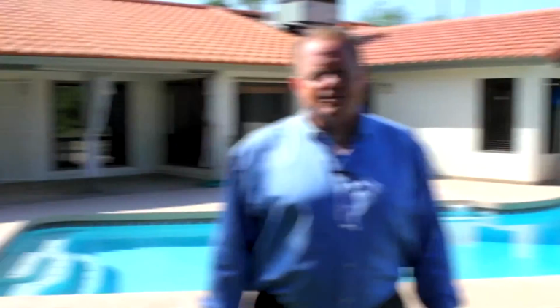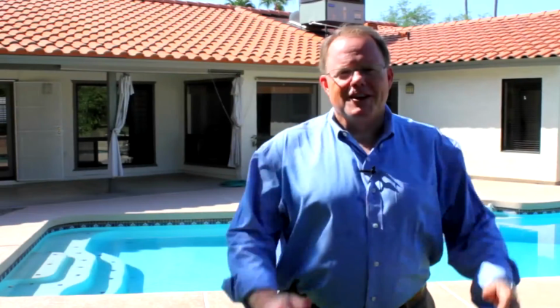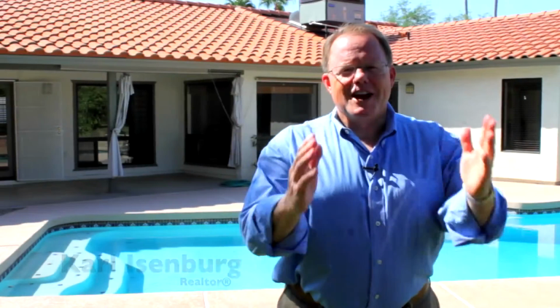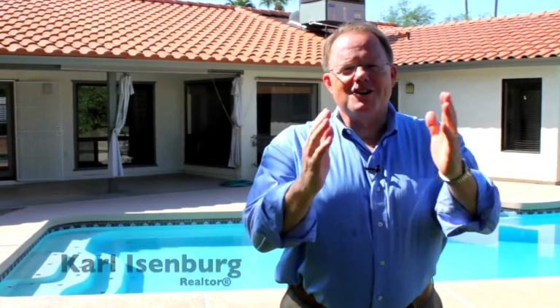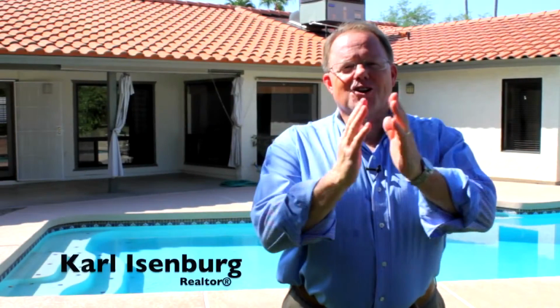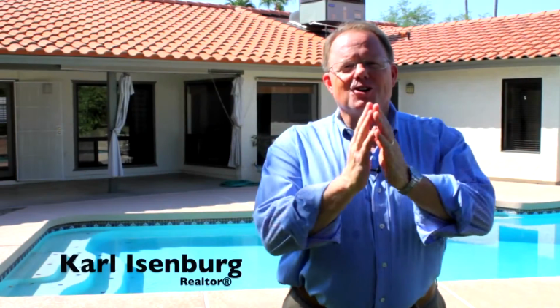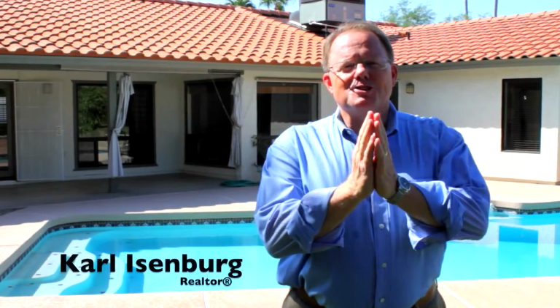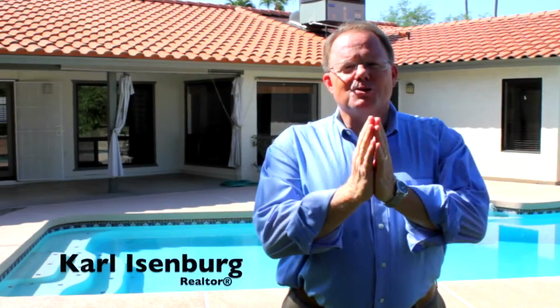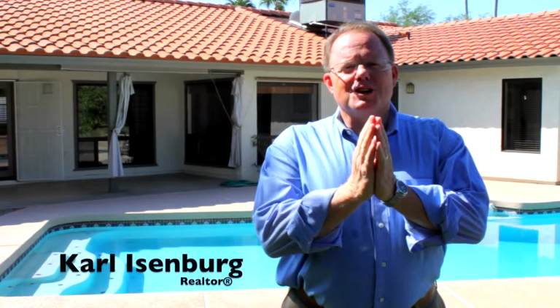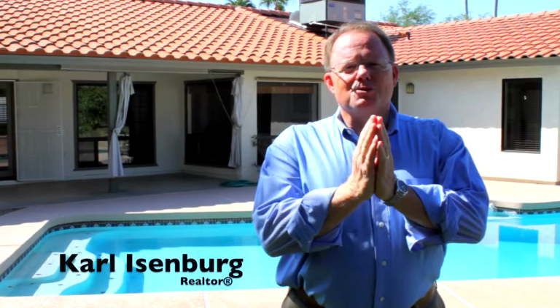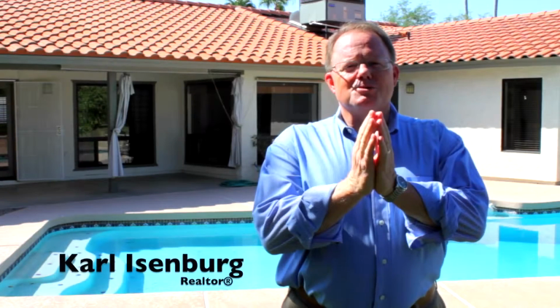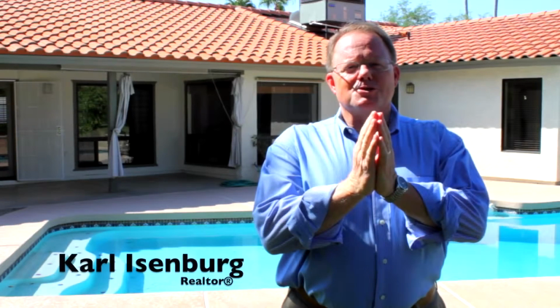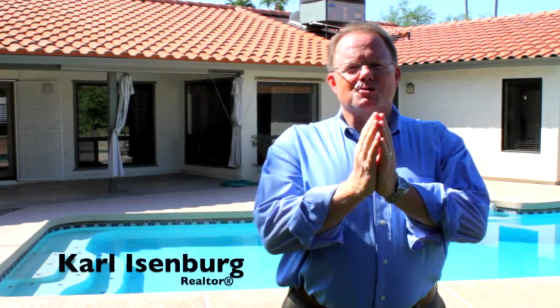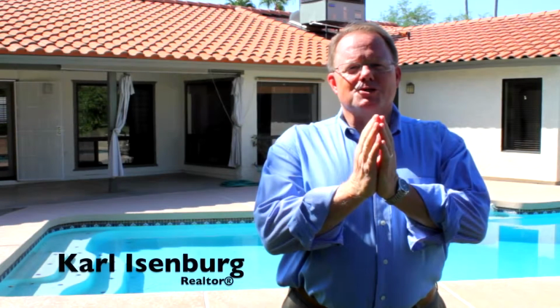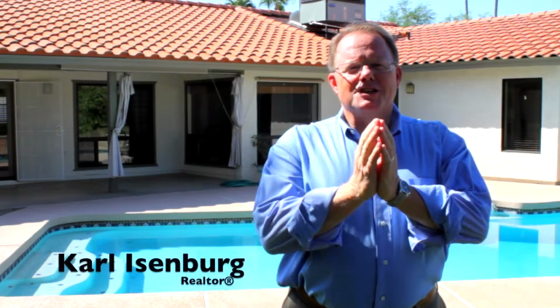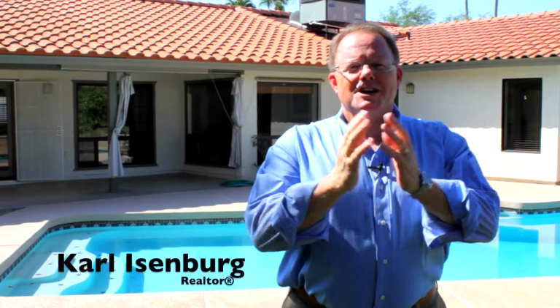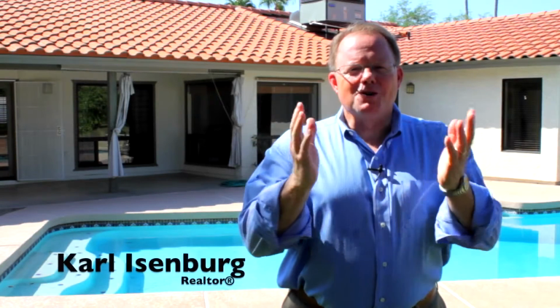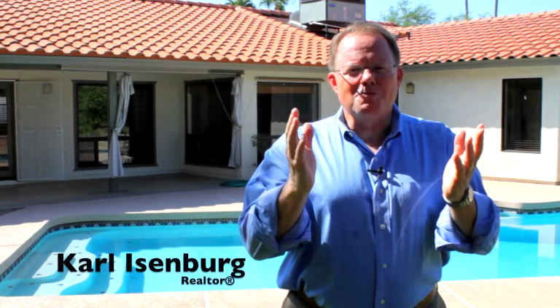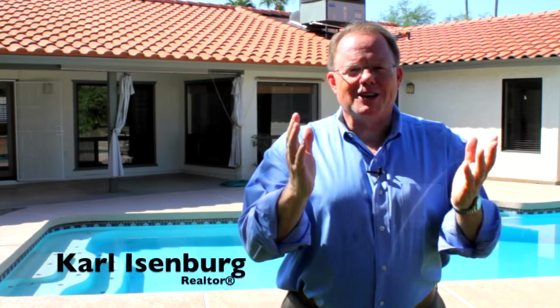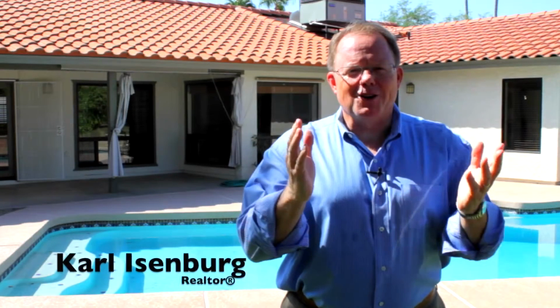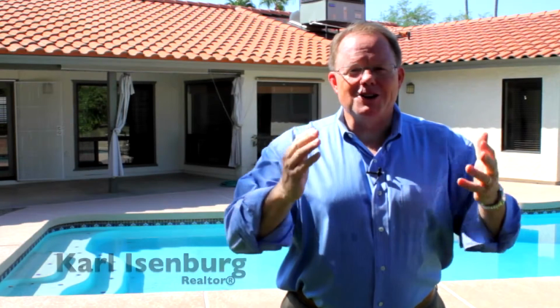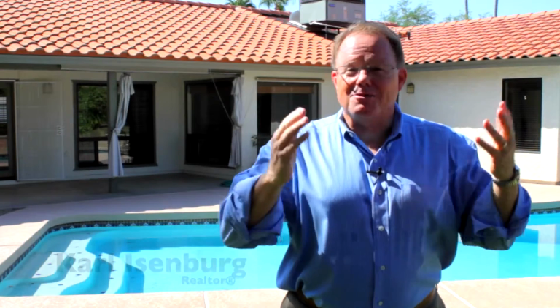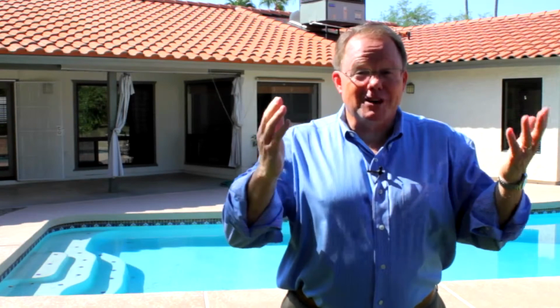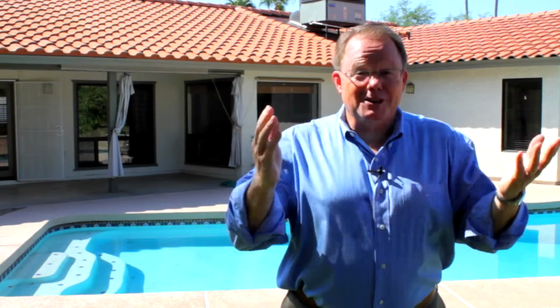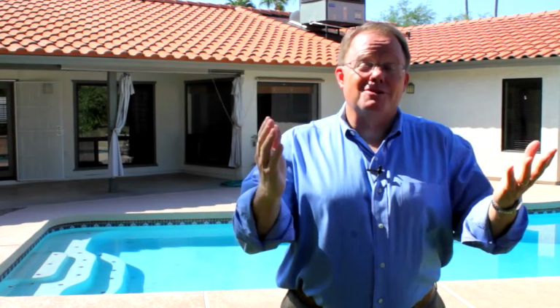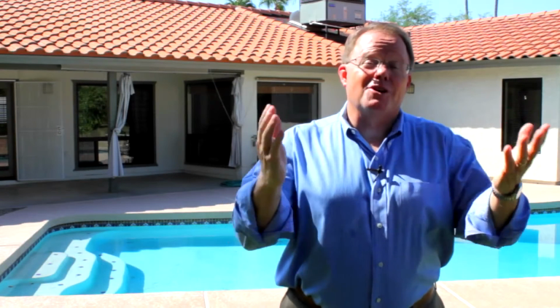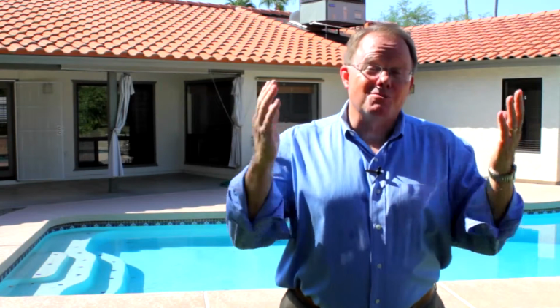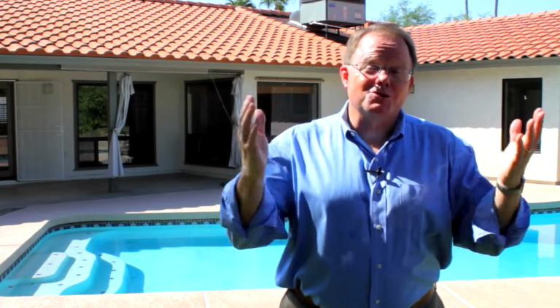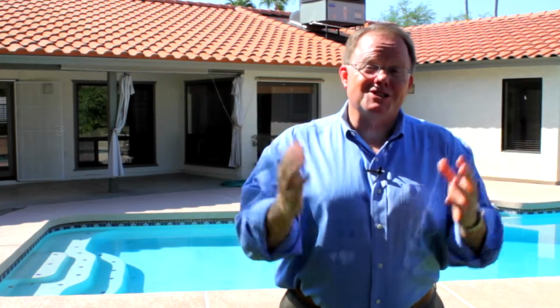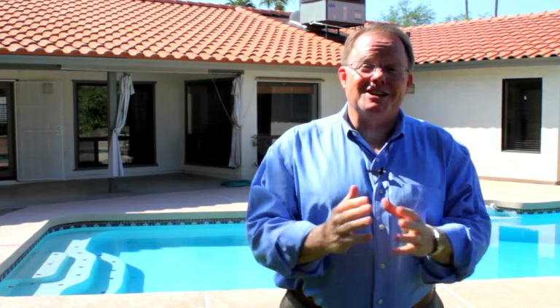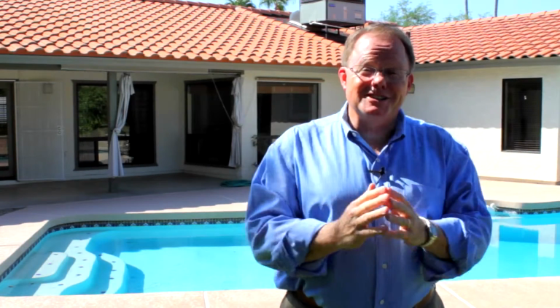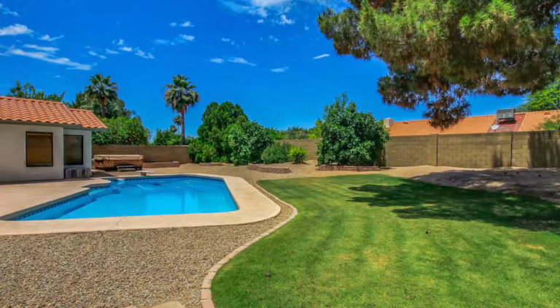Hey there, Carl Isenberg, Keller Williams Arizona Realty, here in the backyard of frankly one of our most exciting listings.